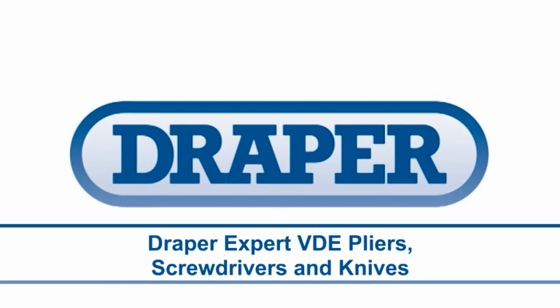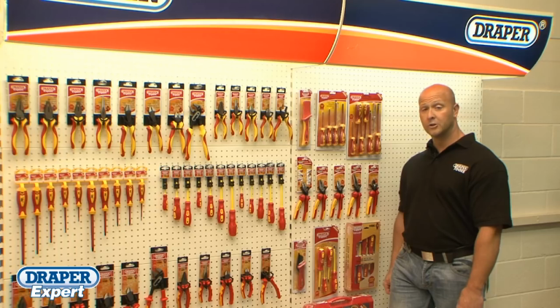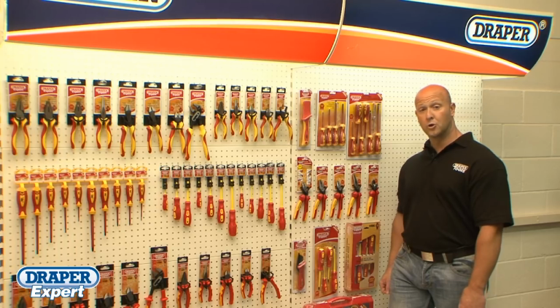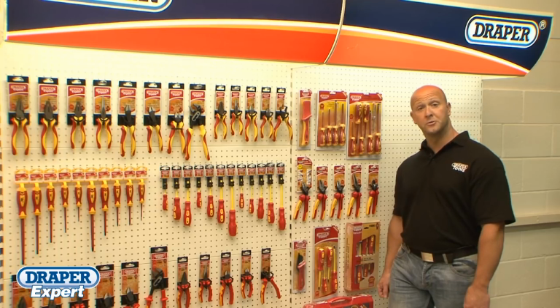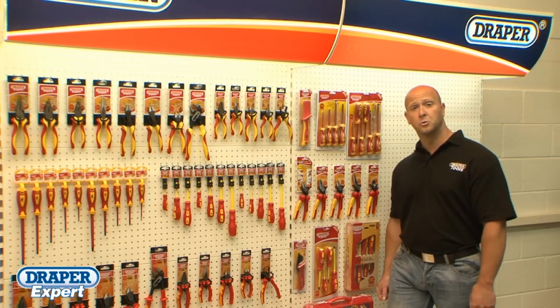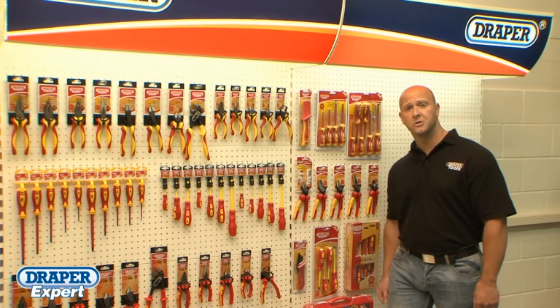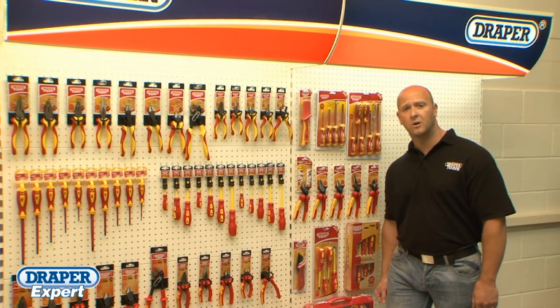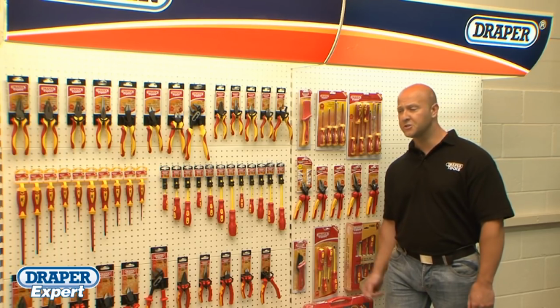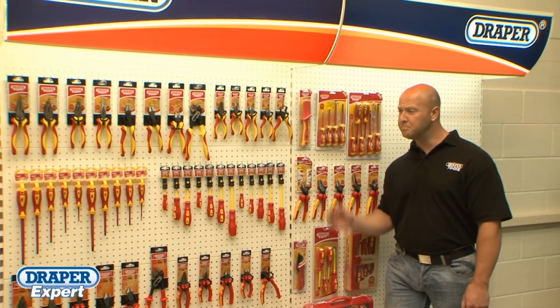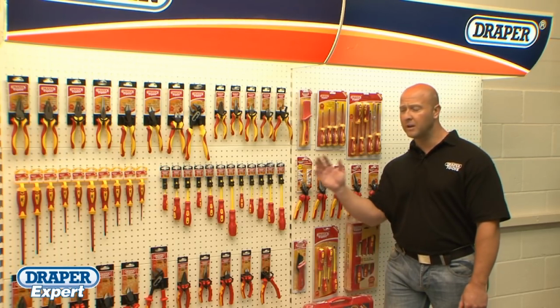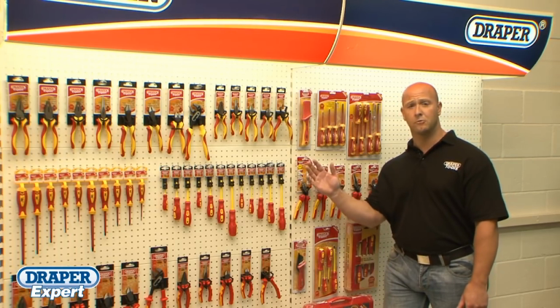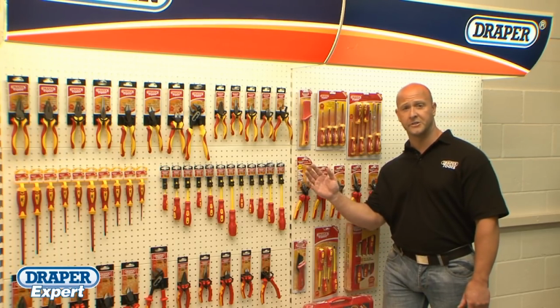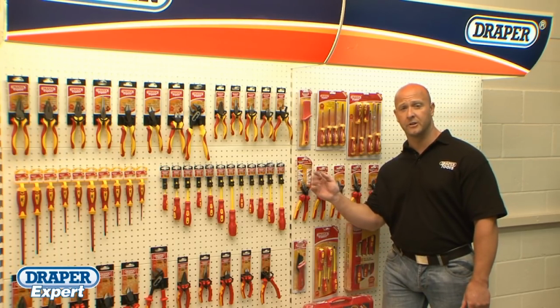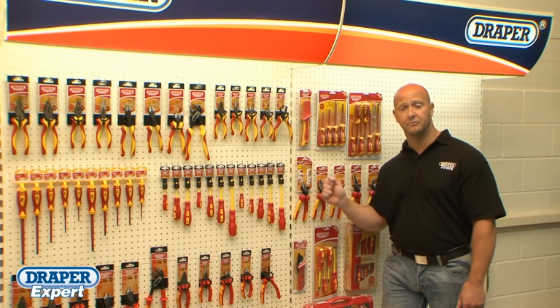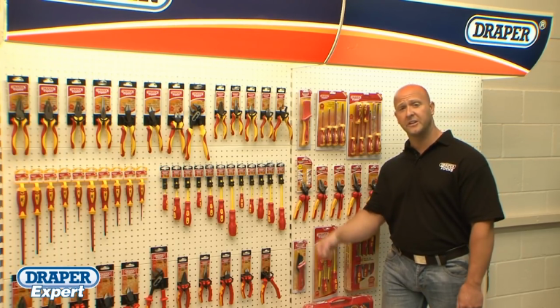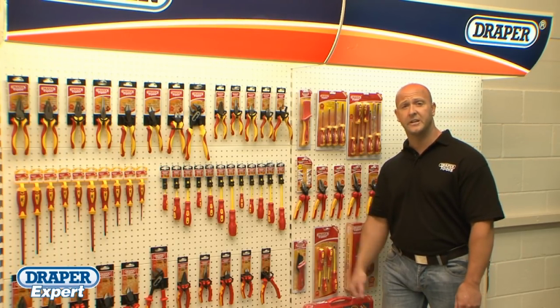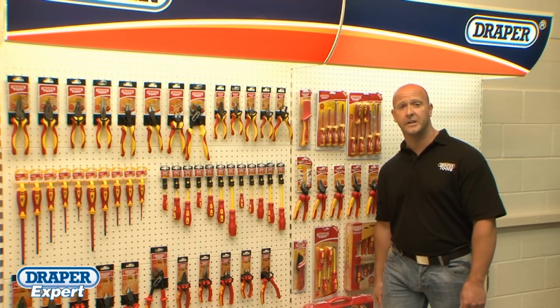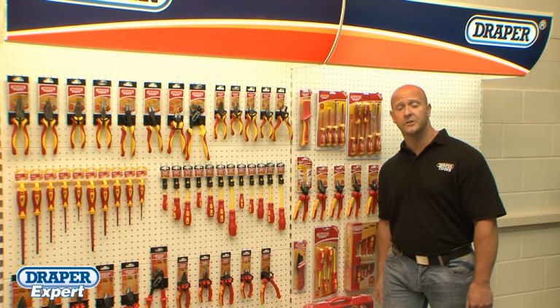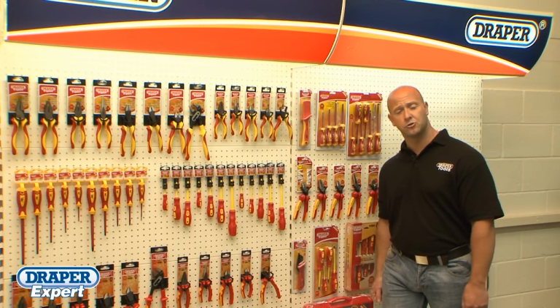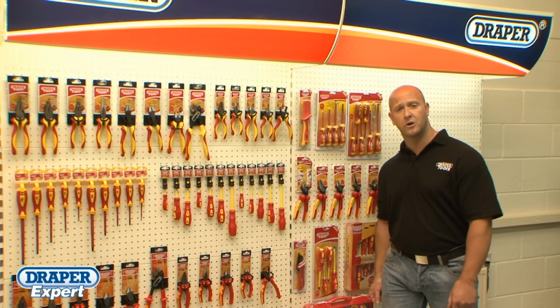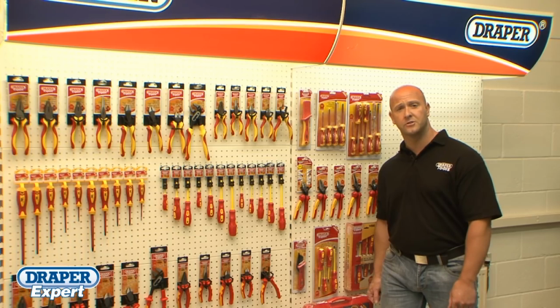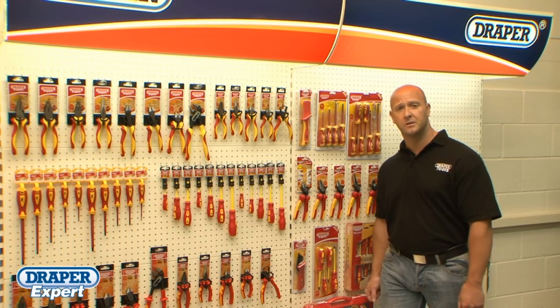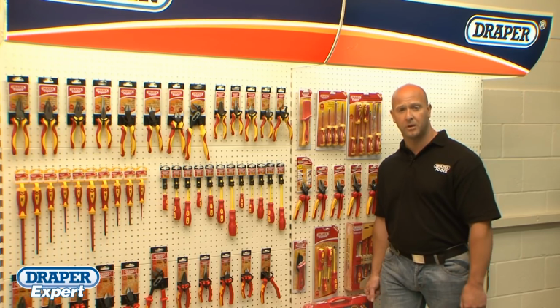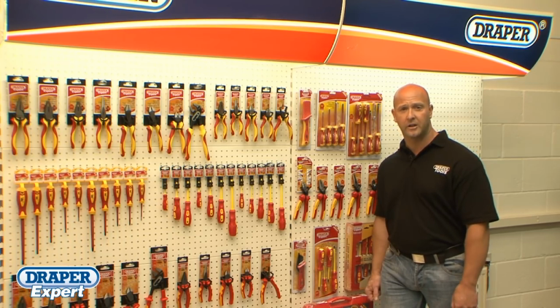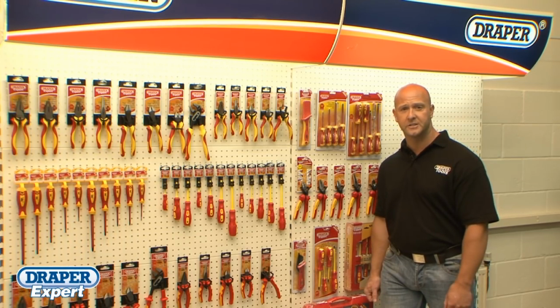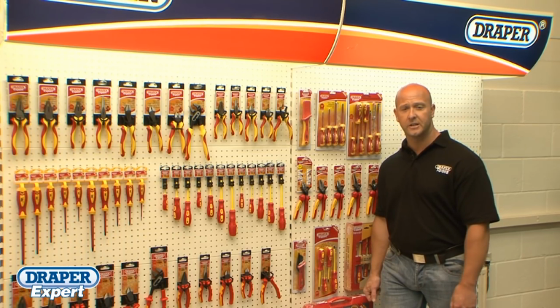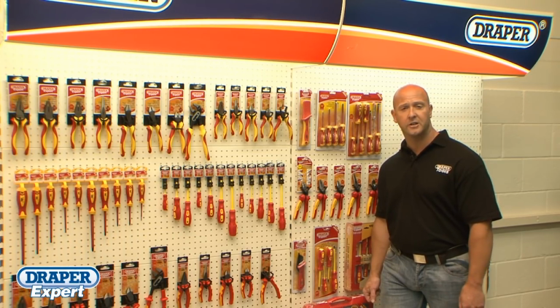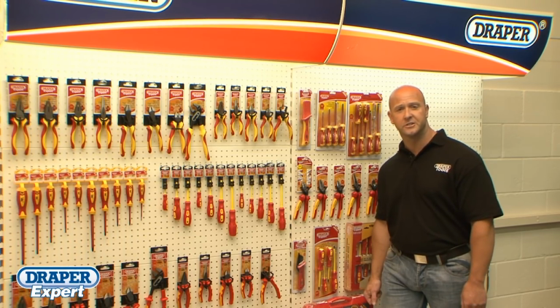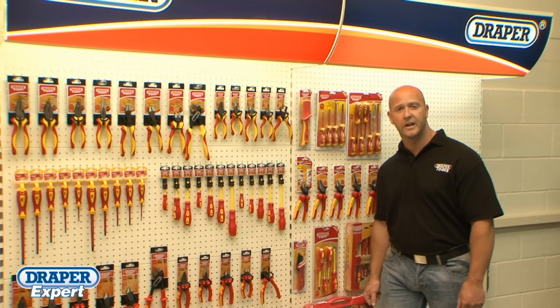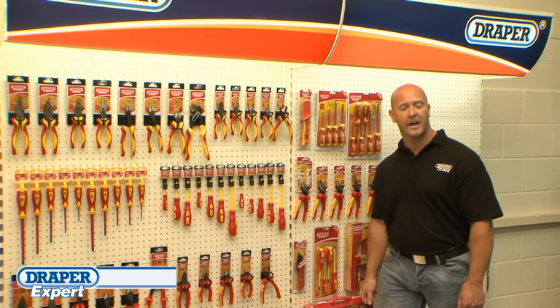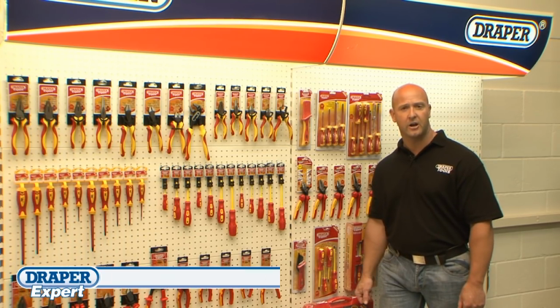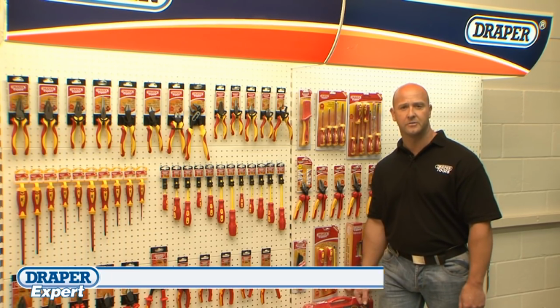Draper Tools offers a complete range of VDE screwdrivers, pliers, cutters and knives.